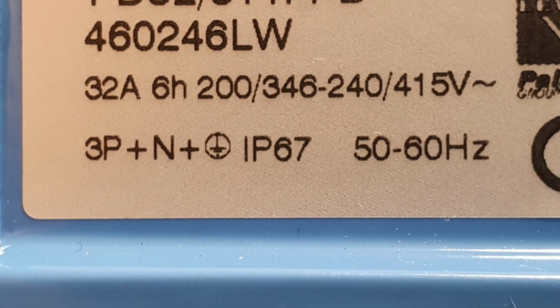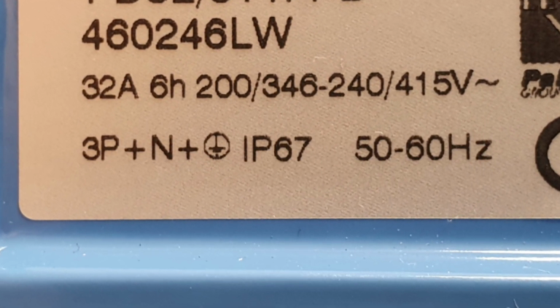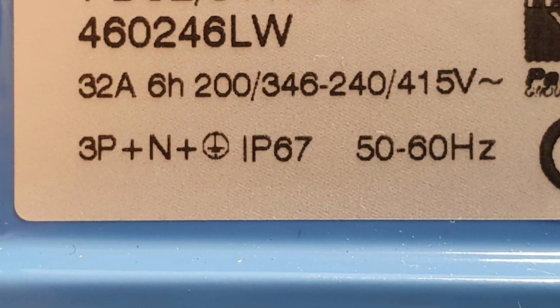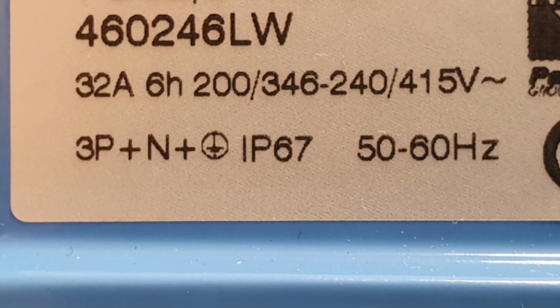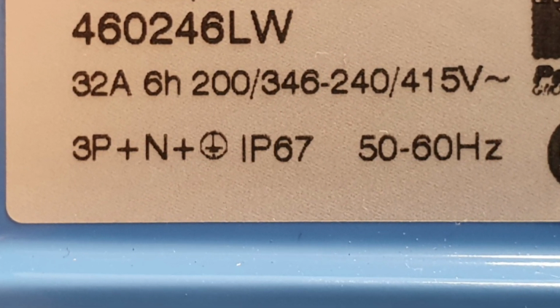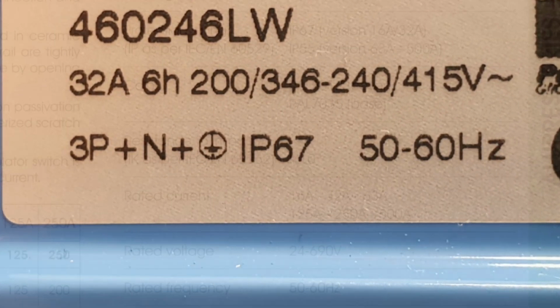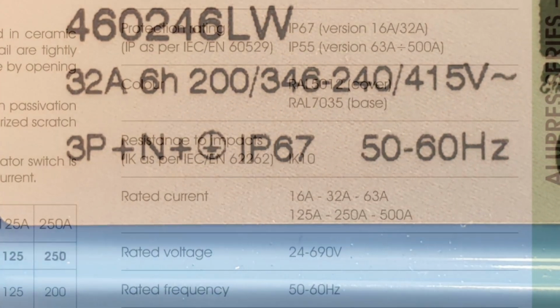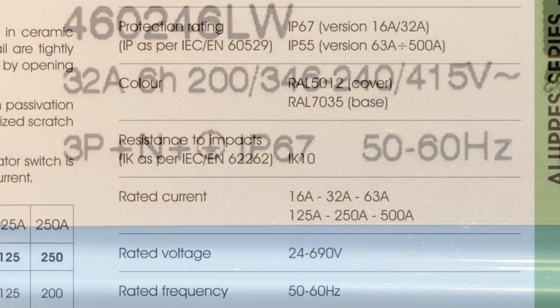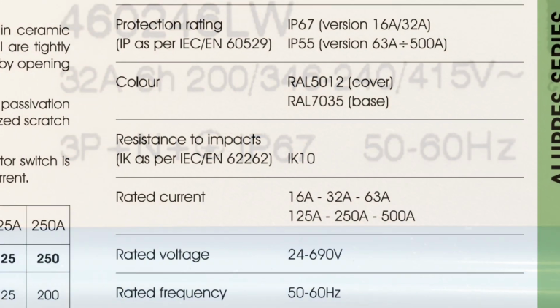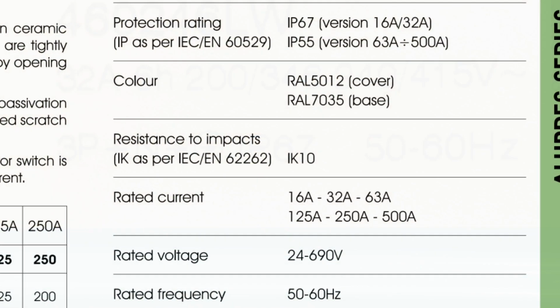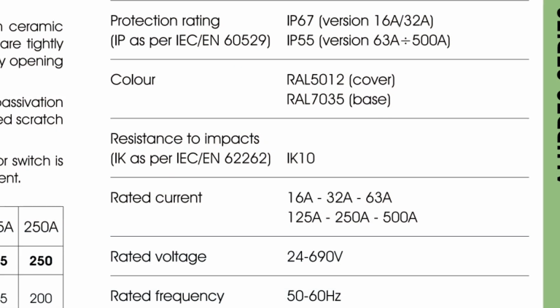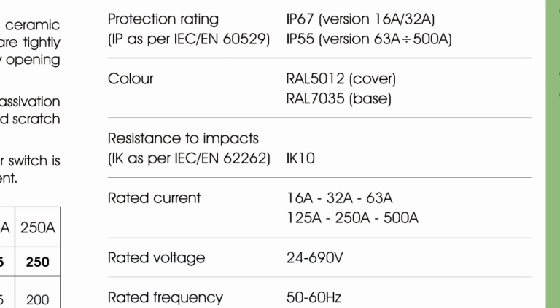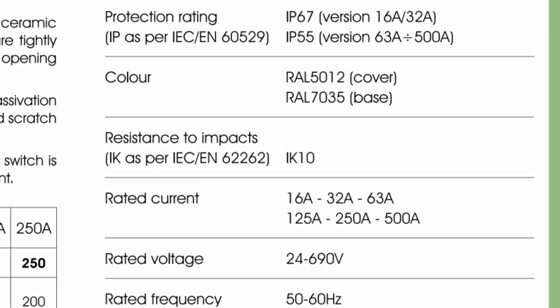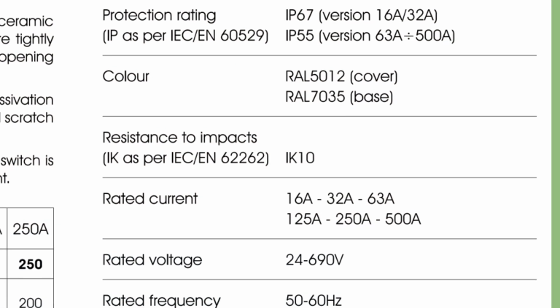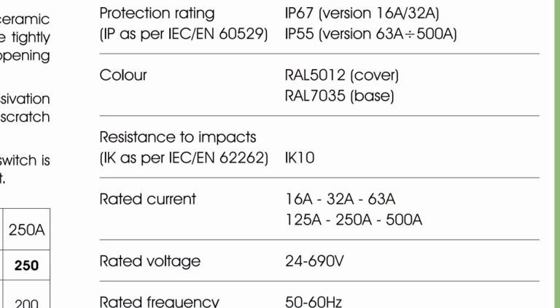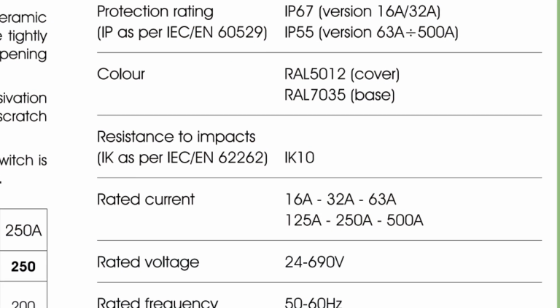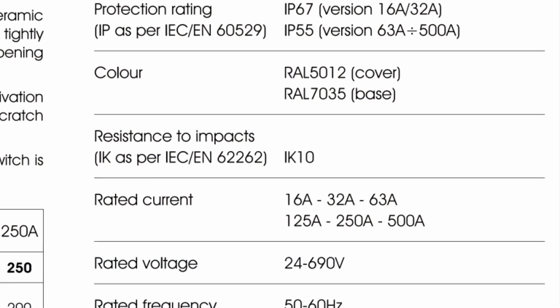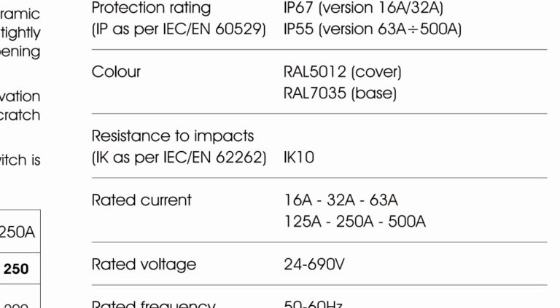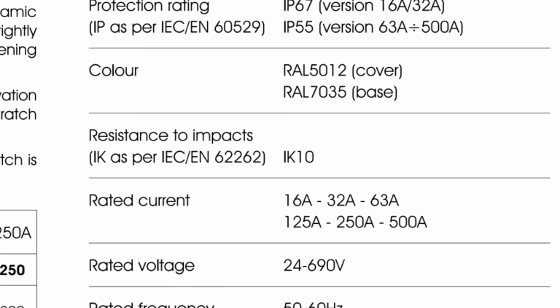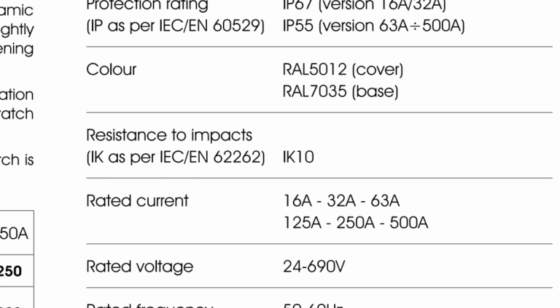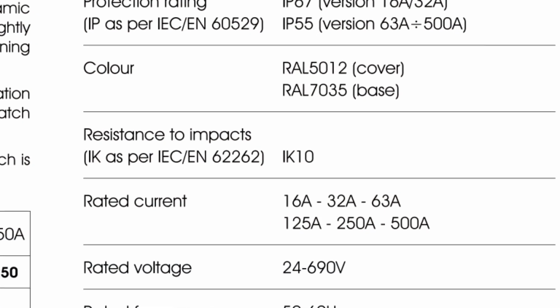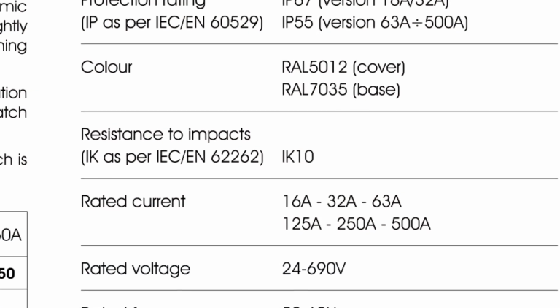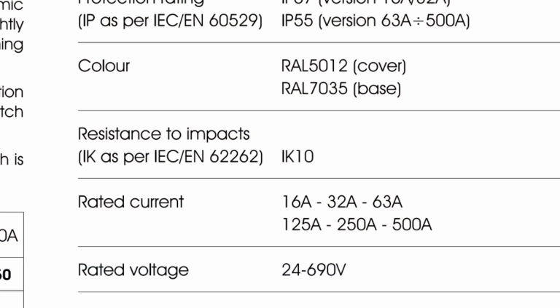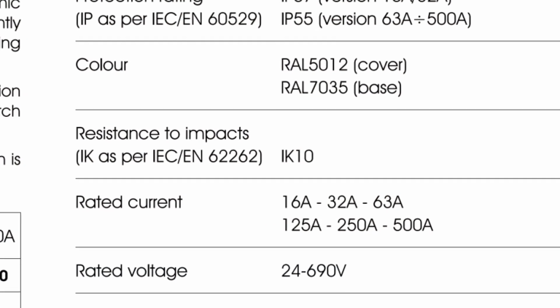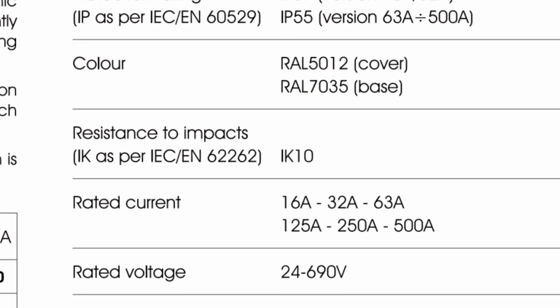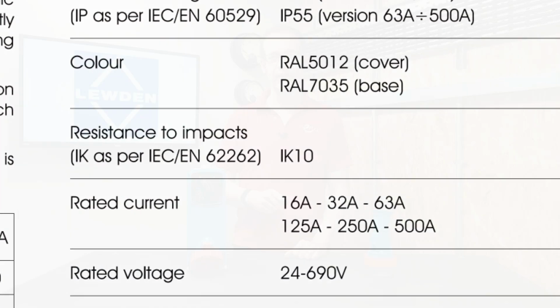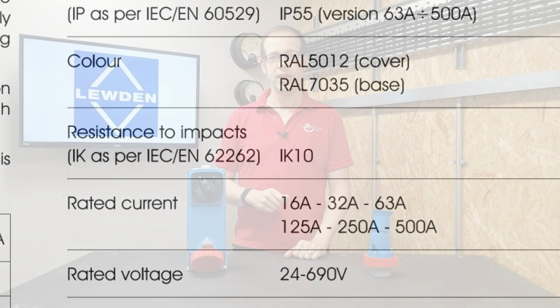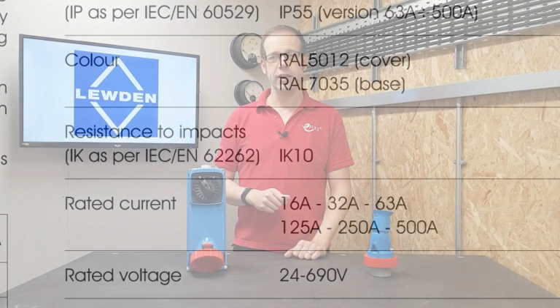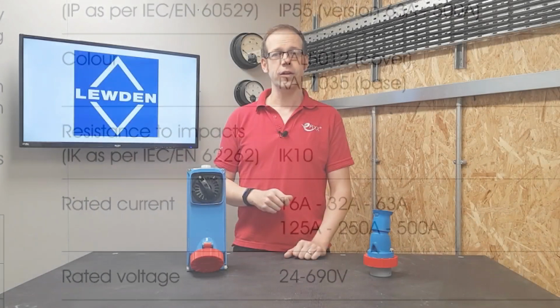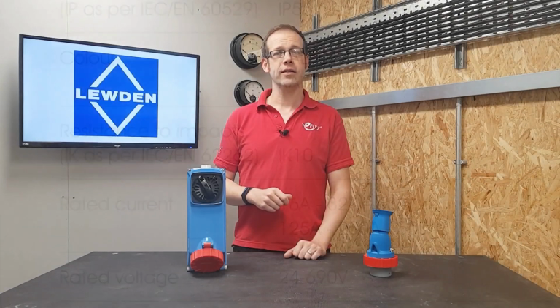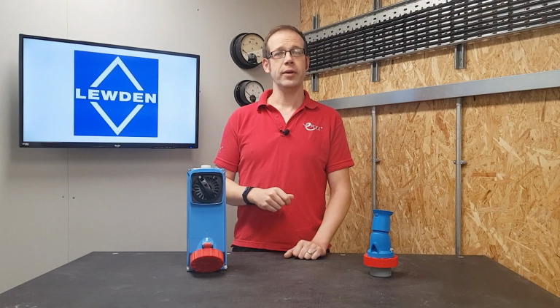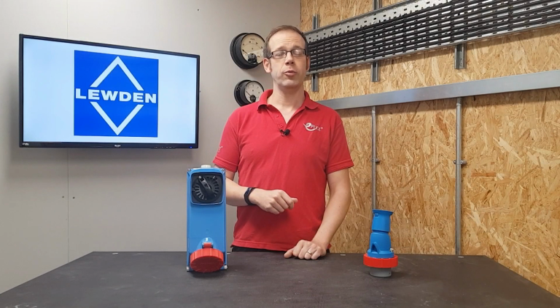This is reflected in the fact that the socket outlet has an IP rating of 67 and an IK rating of 10, which is the highest achievable impact rating.